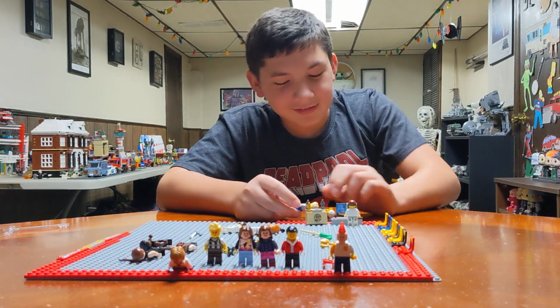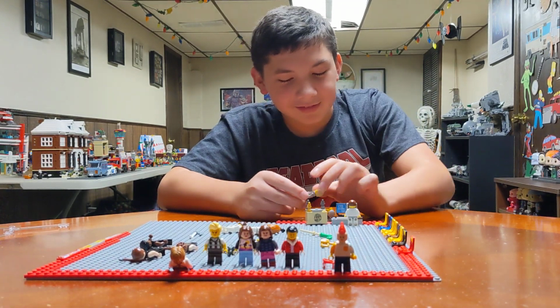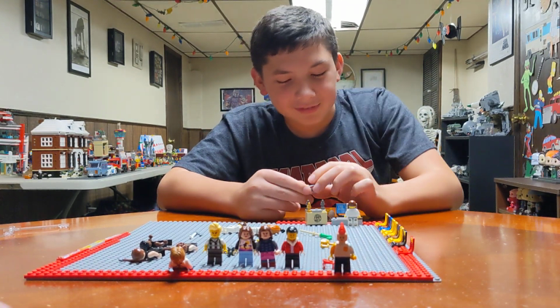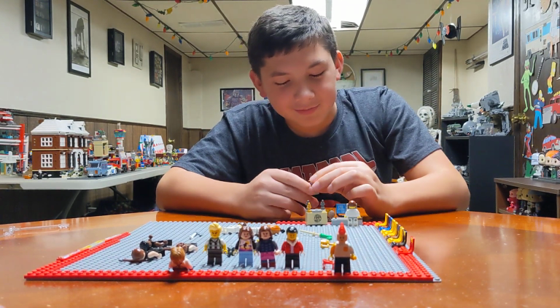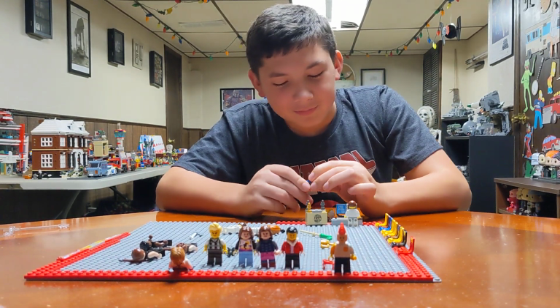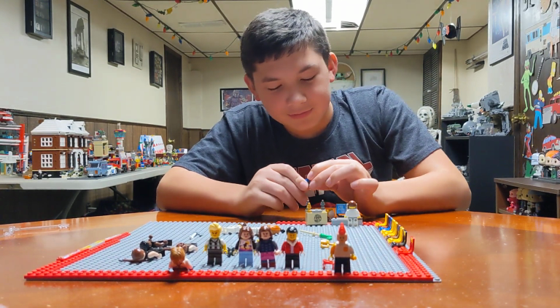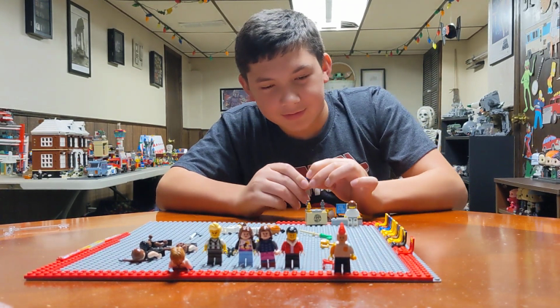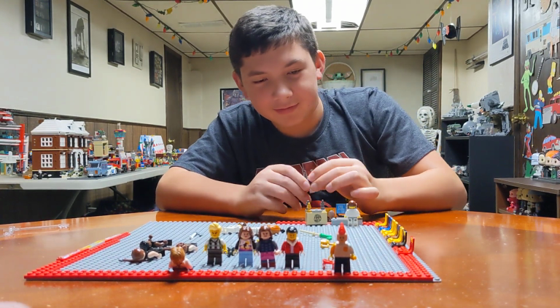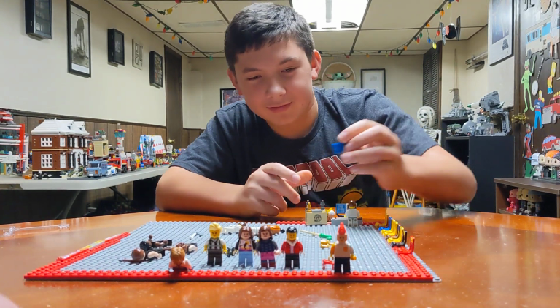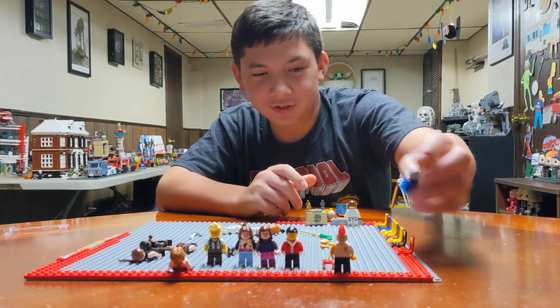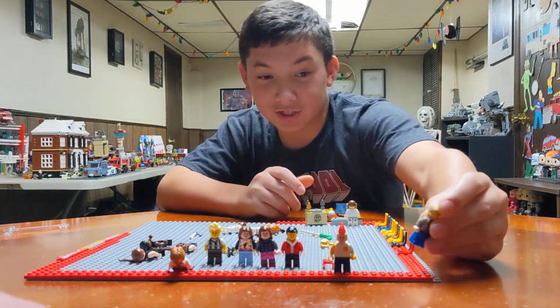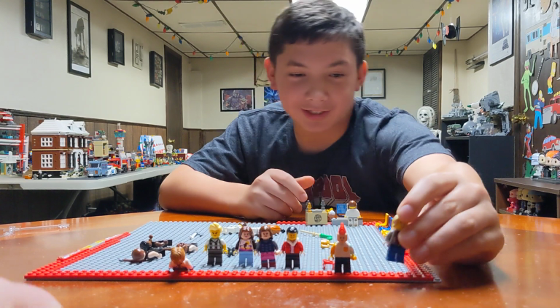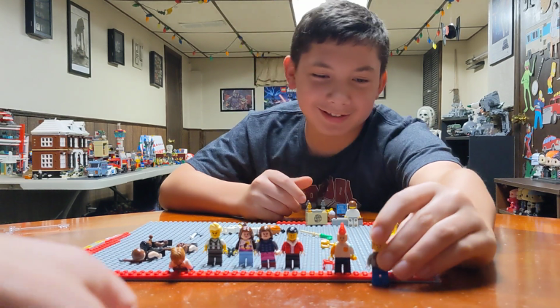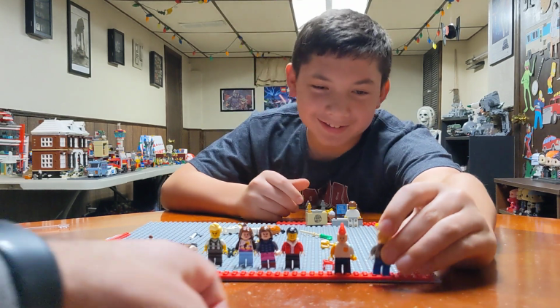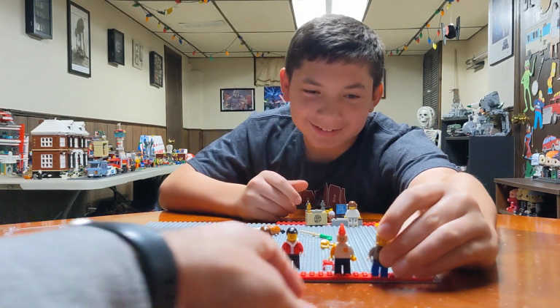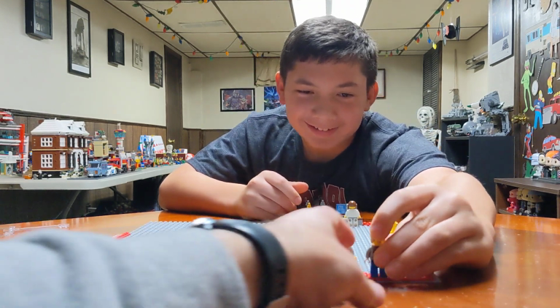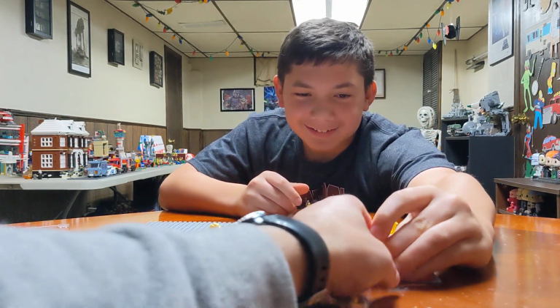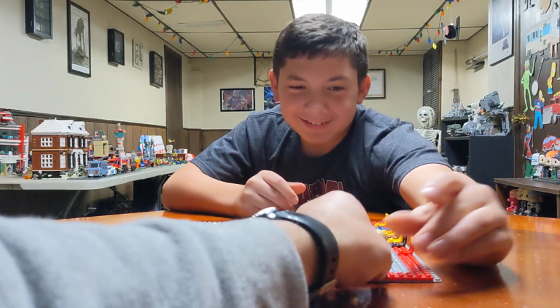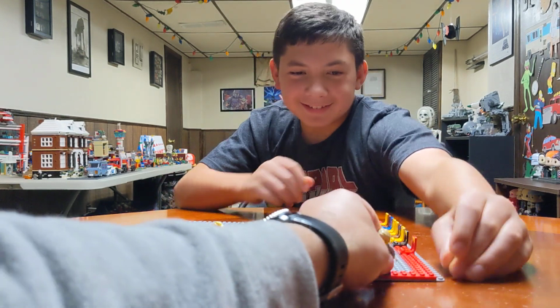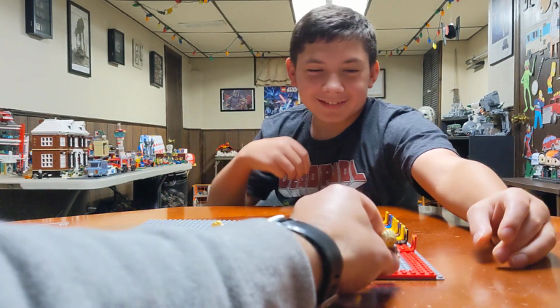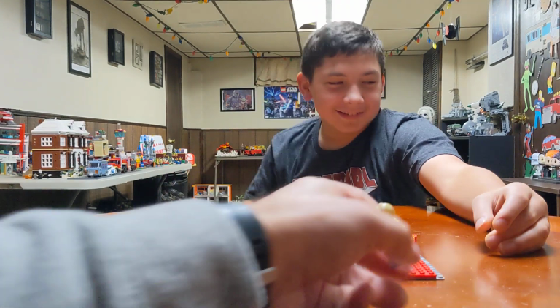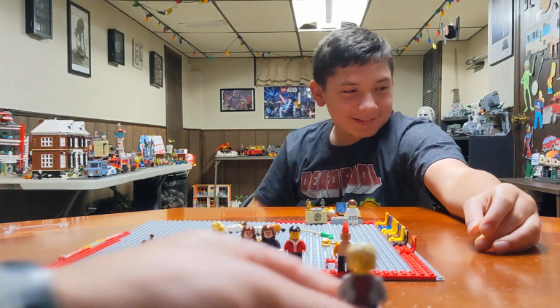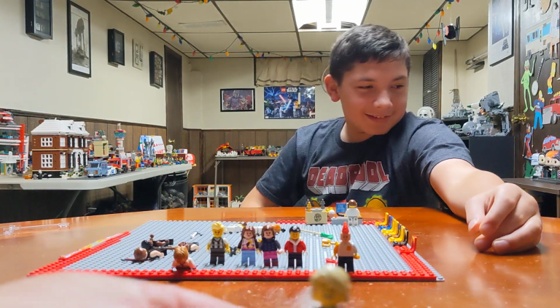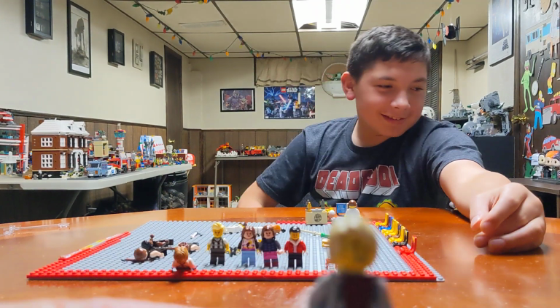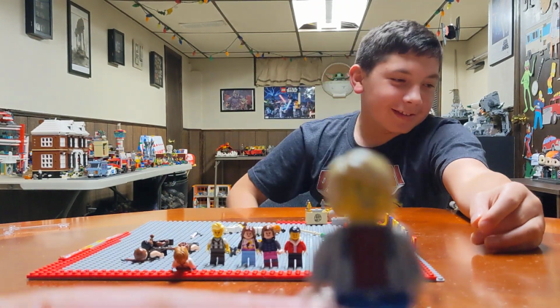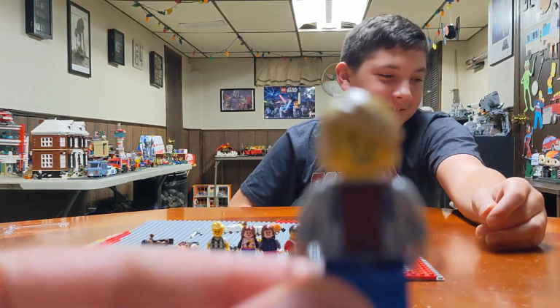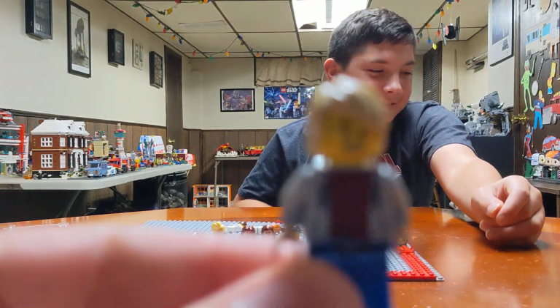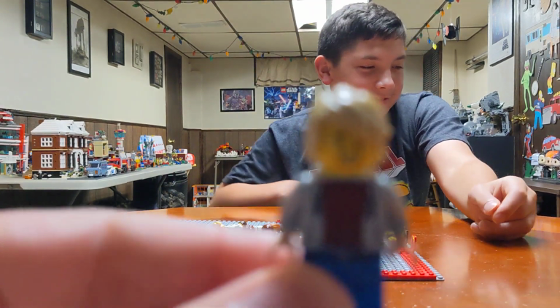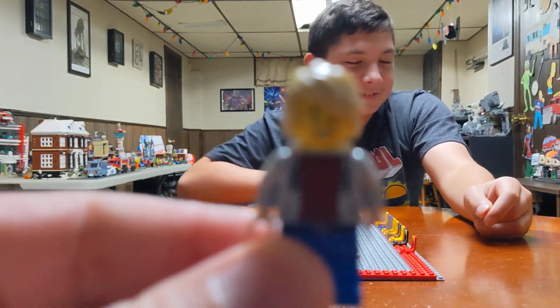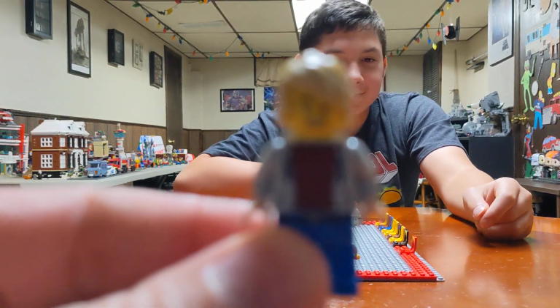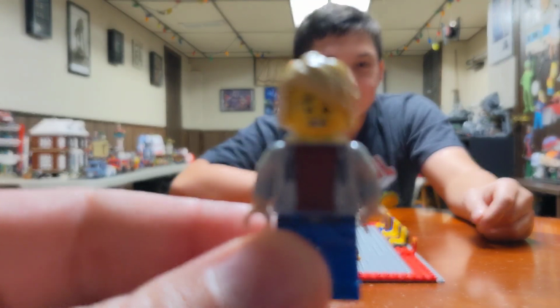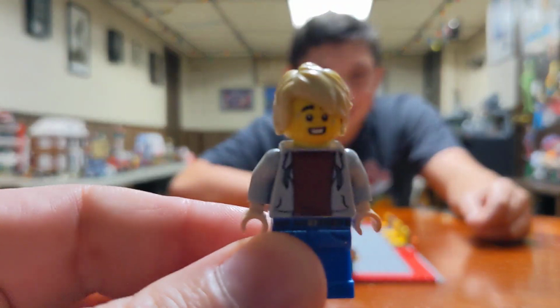Who else we got? Johnny. Let's see. That one actually looks like Johnny a little bit.